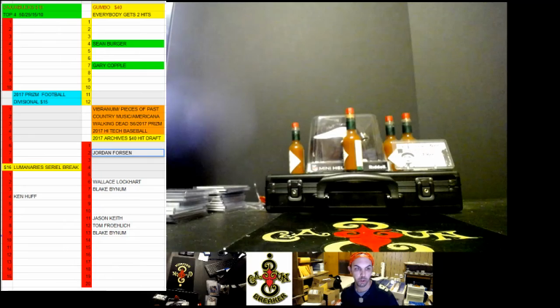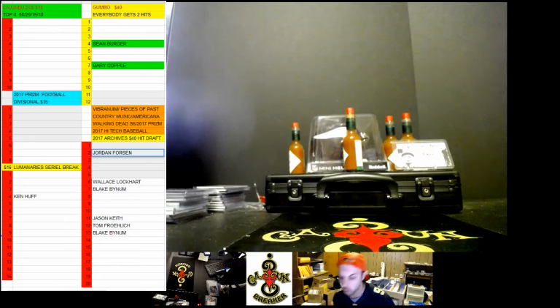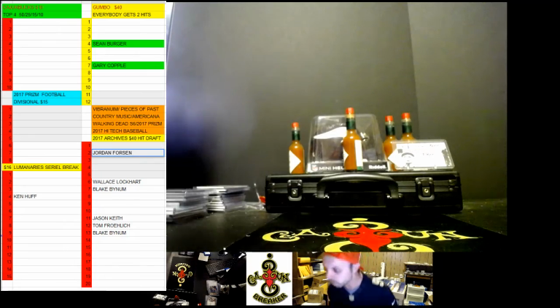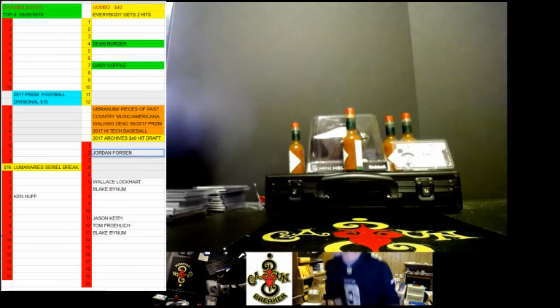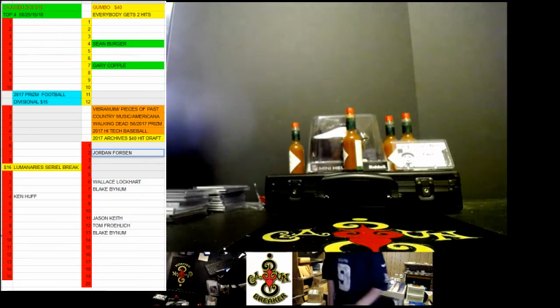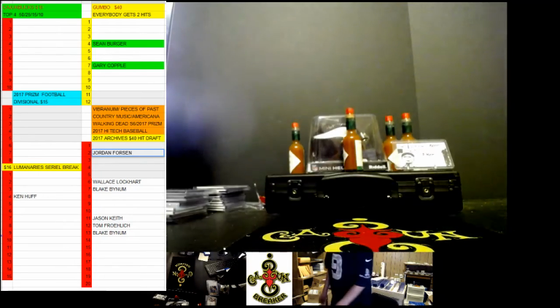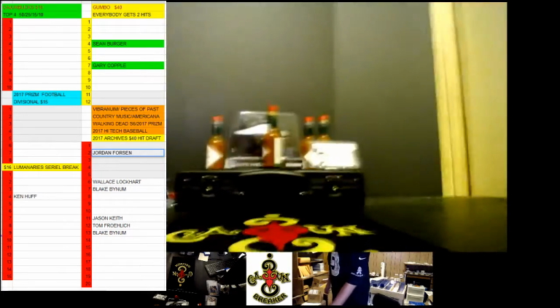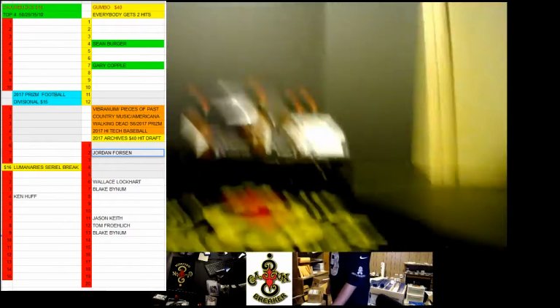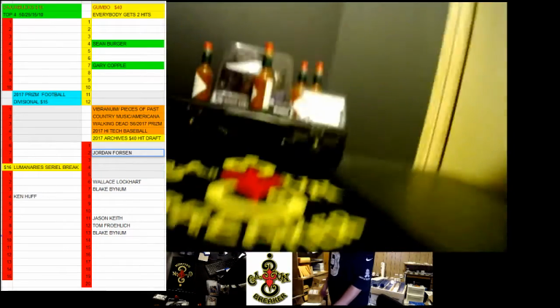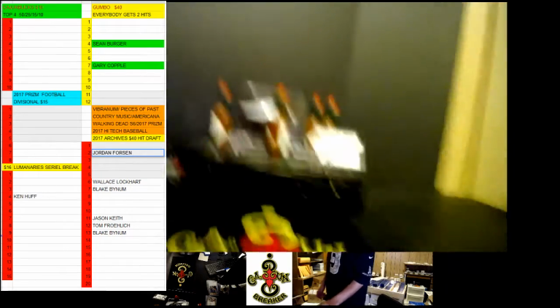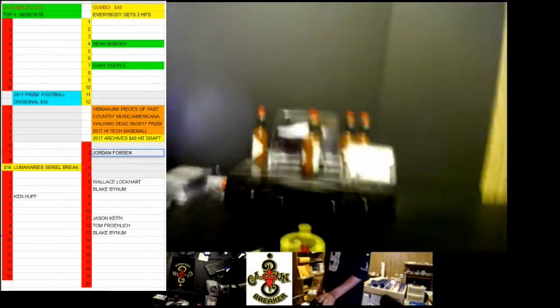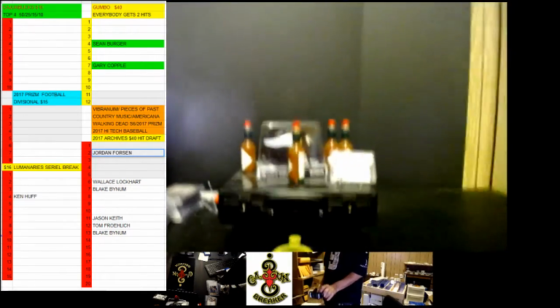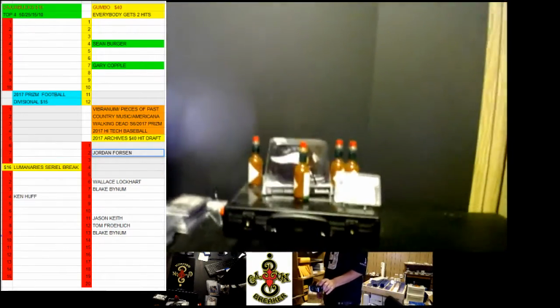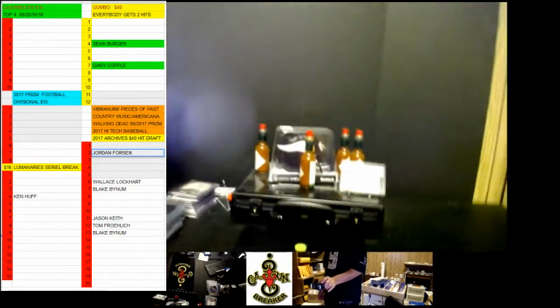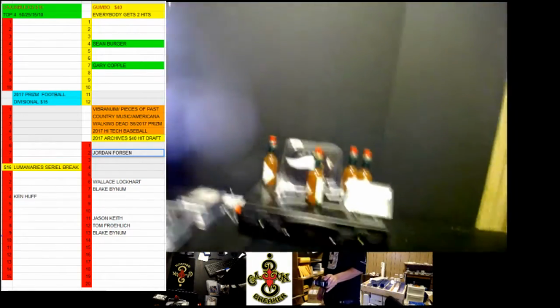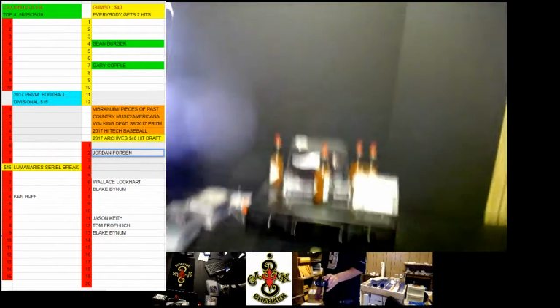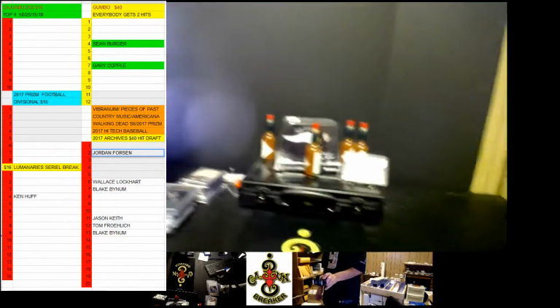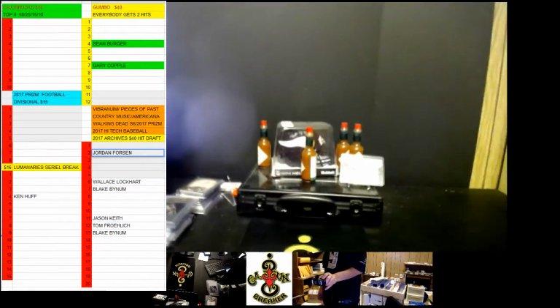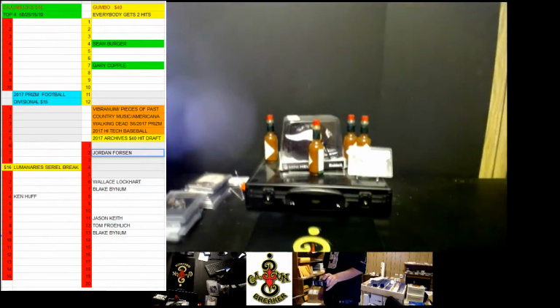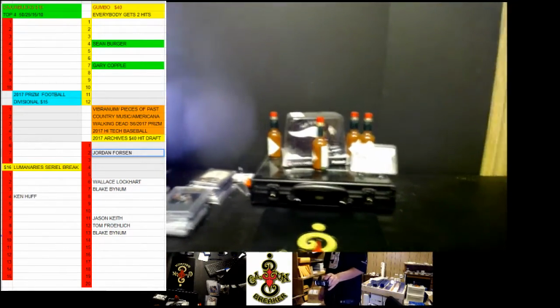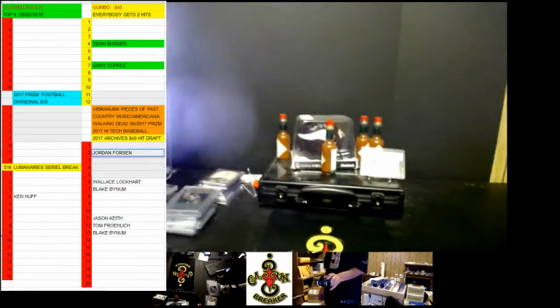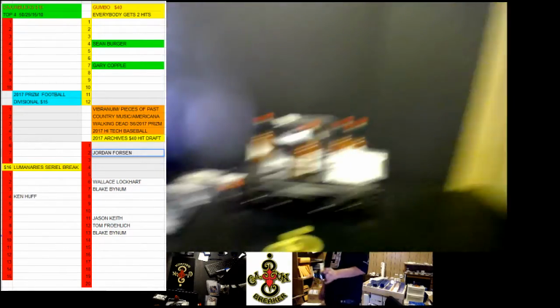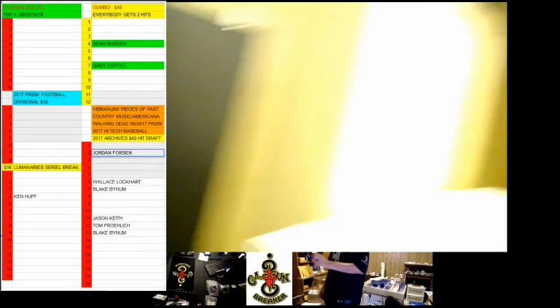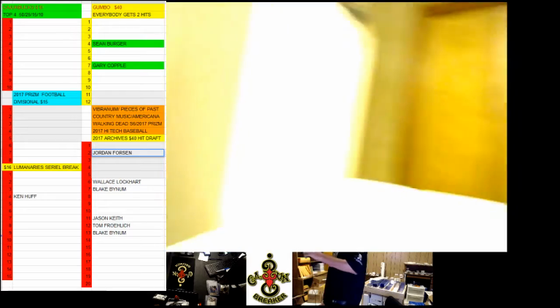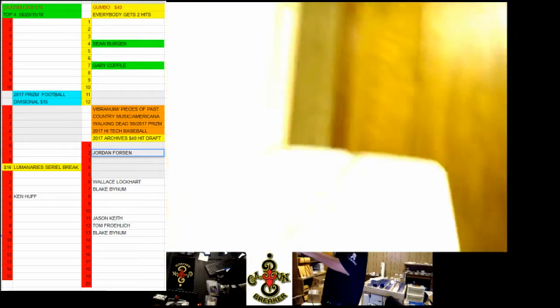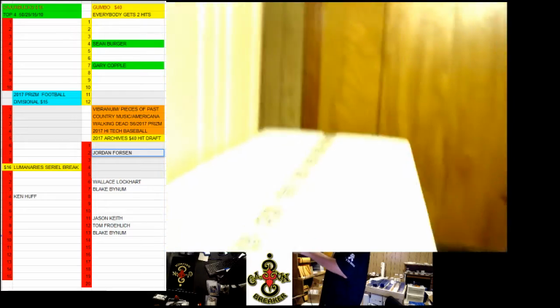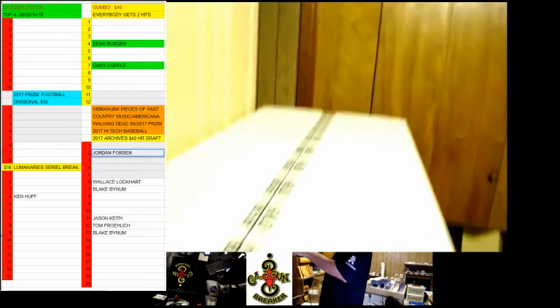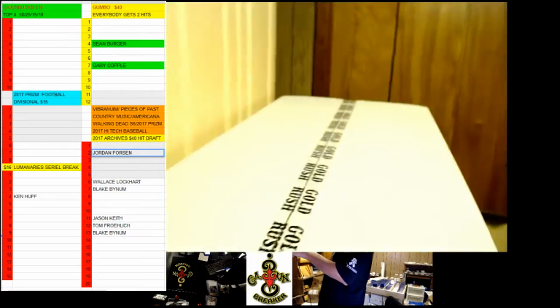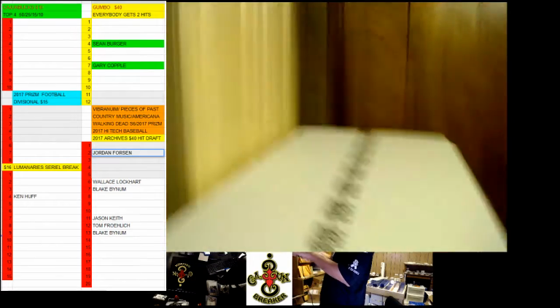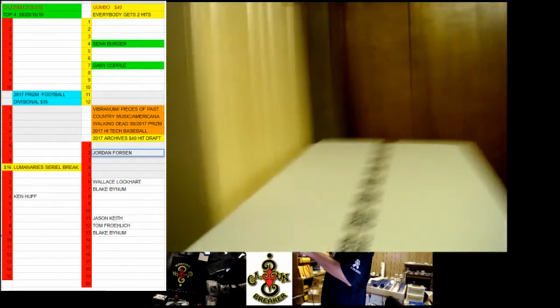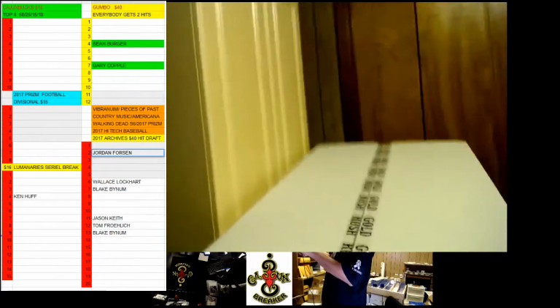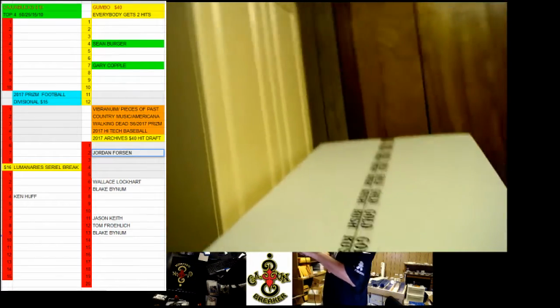Welcome everybody. Agent. How's everybody doing? I'll break right here. This is the box. I will open it.